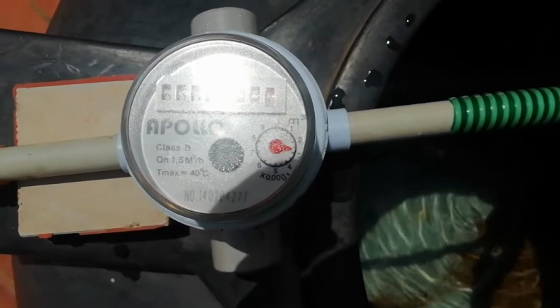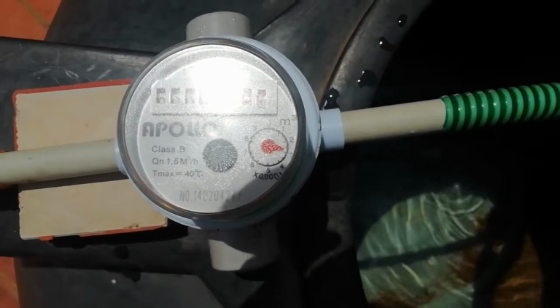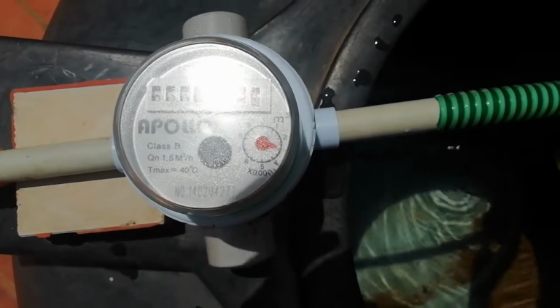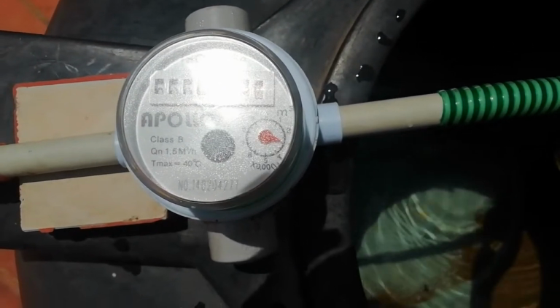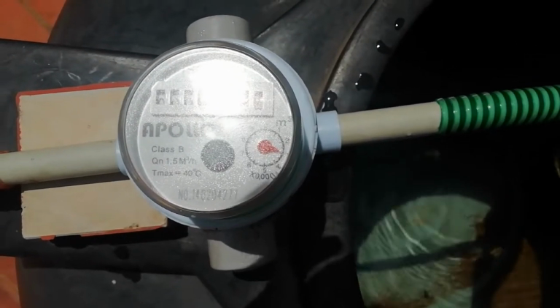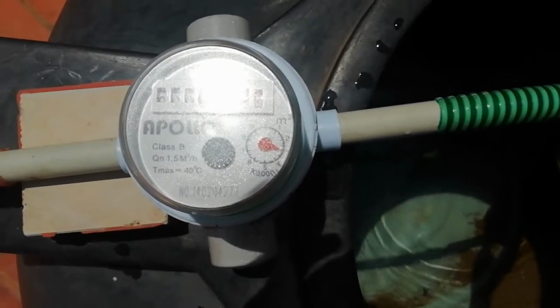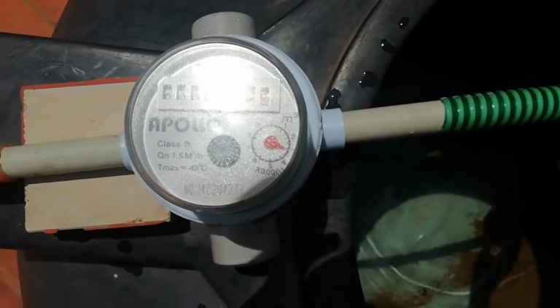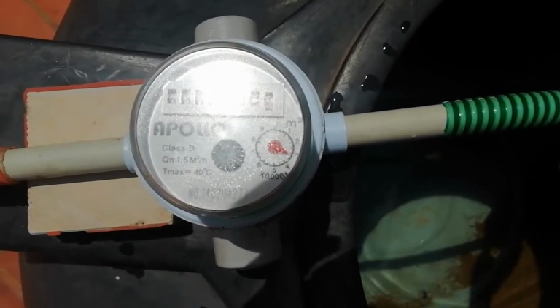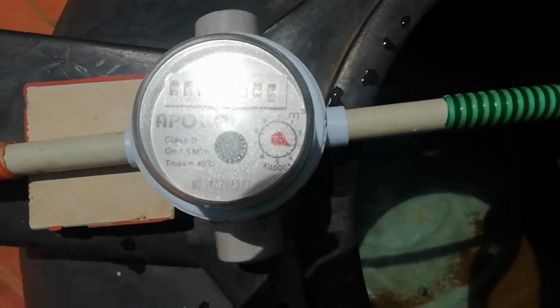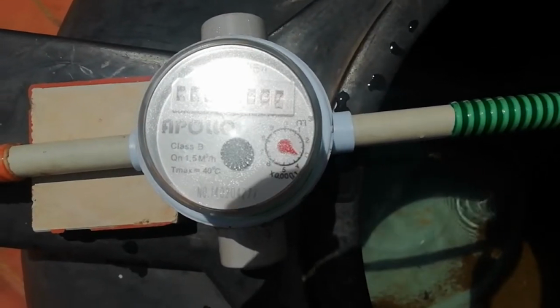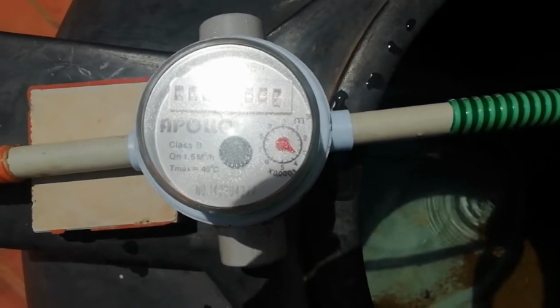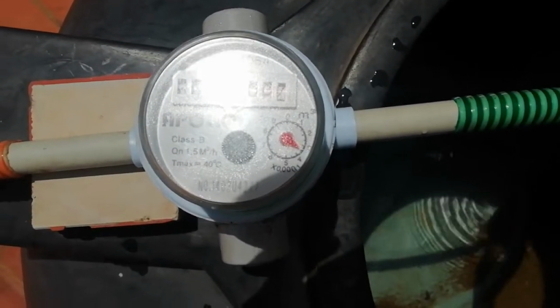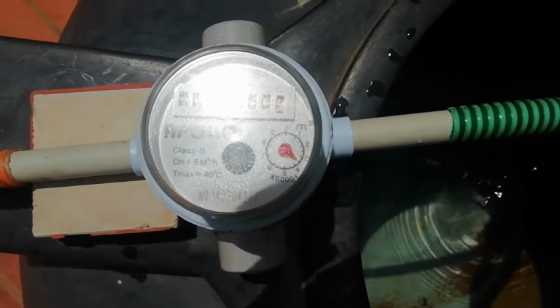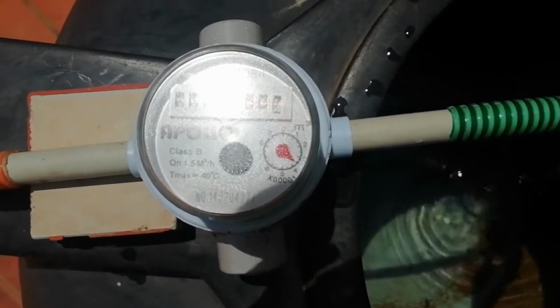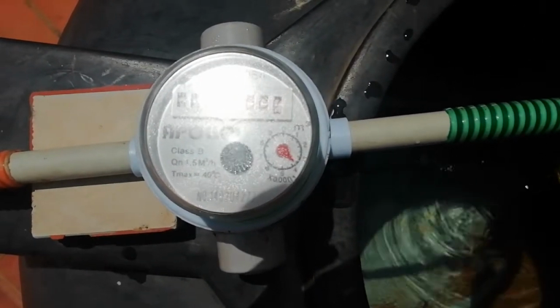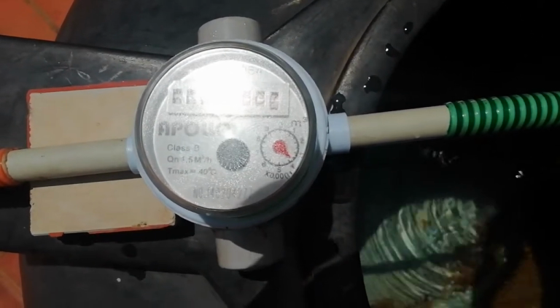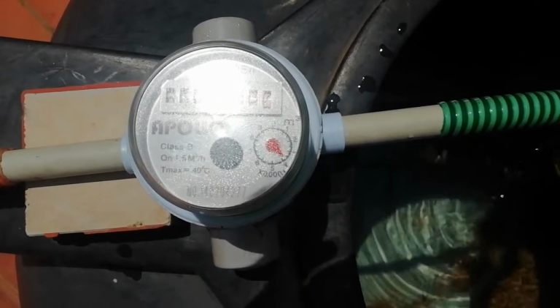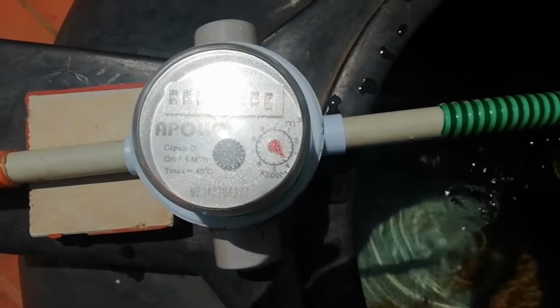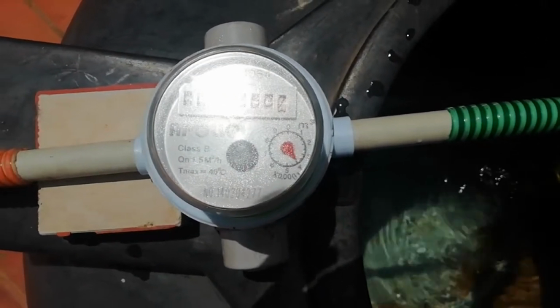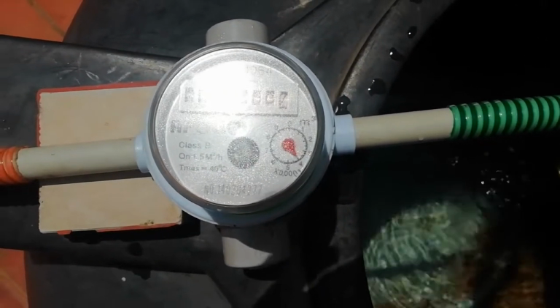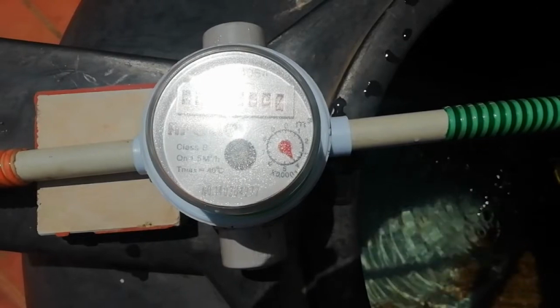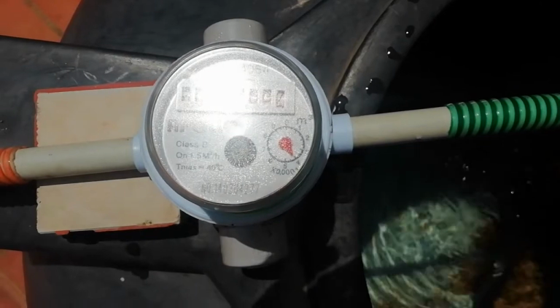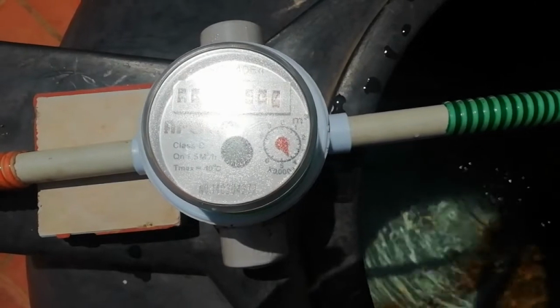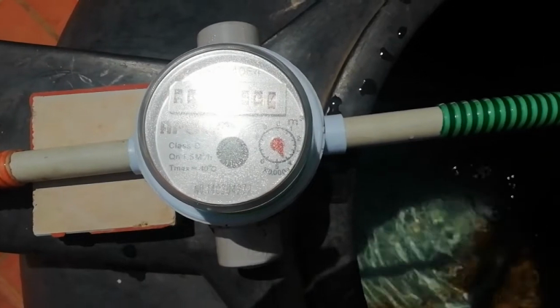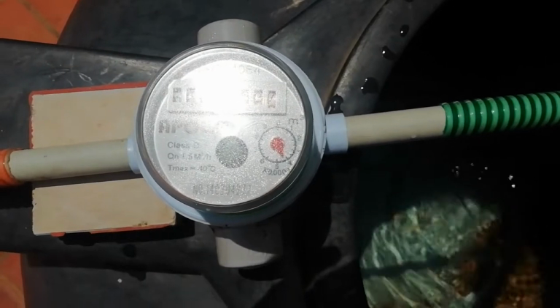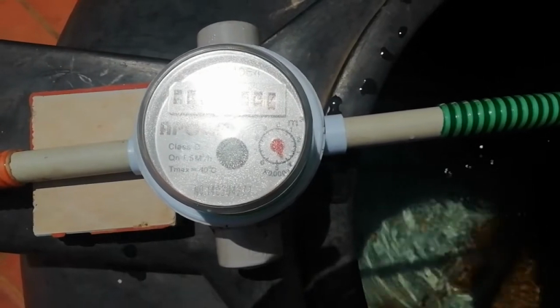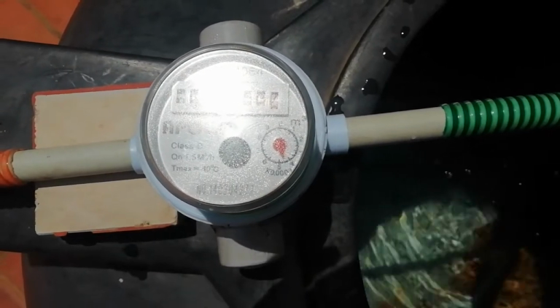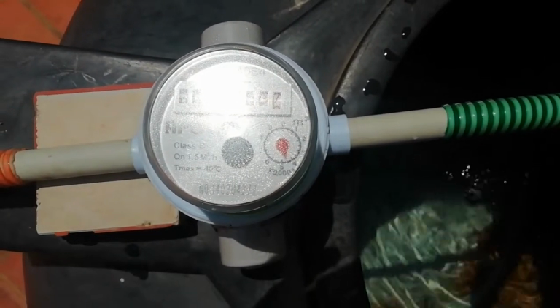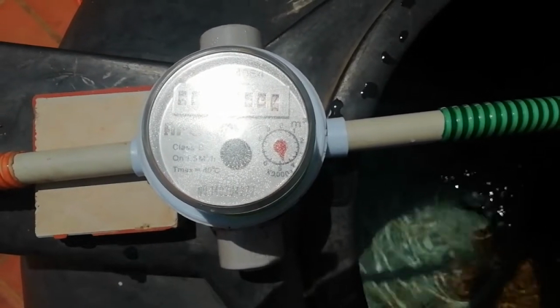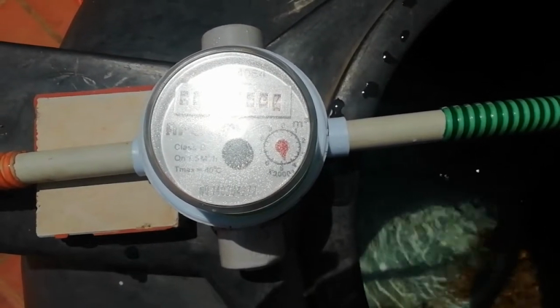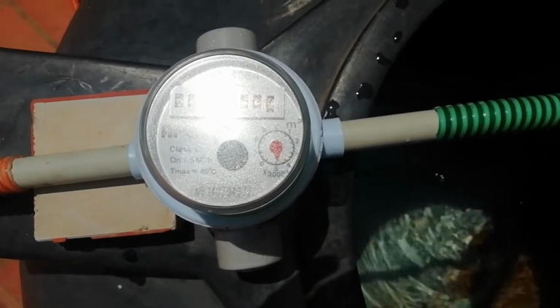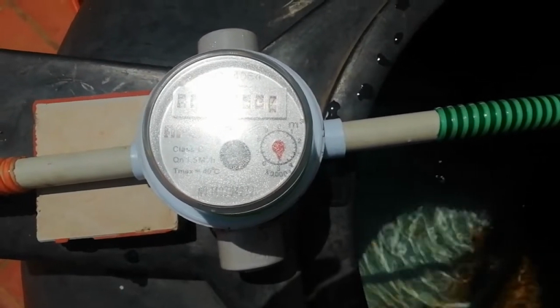Now we are going to check whether the water is filling one liter exactly, and I am using a 1000ml bottle.